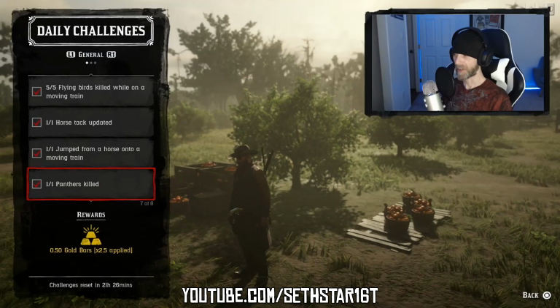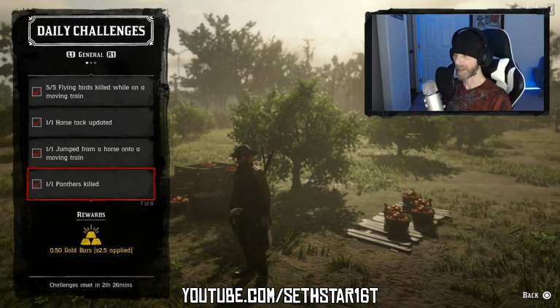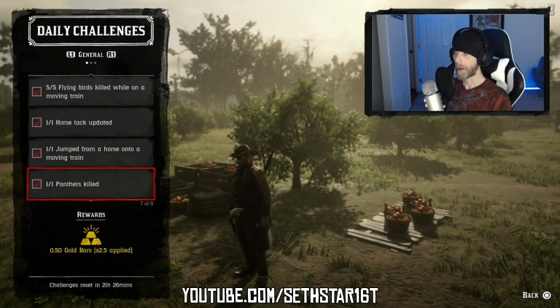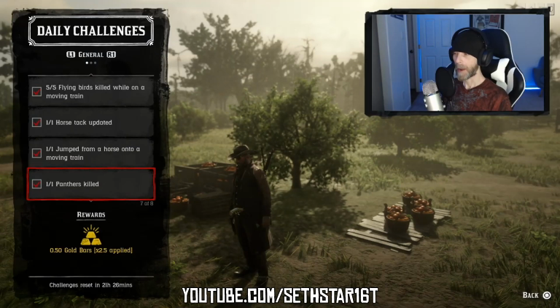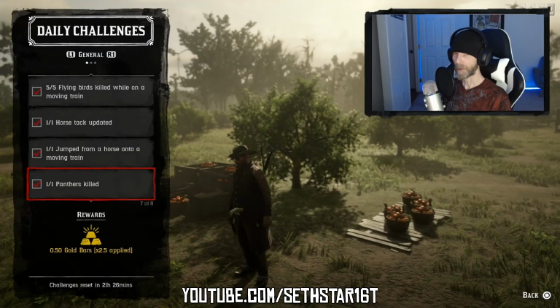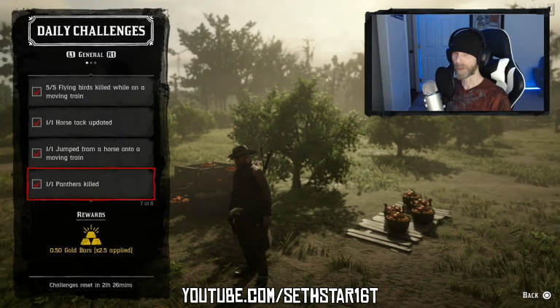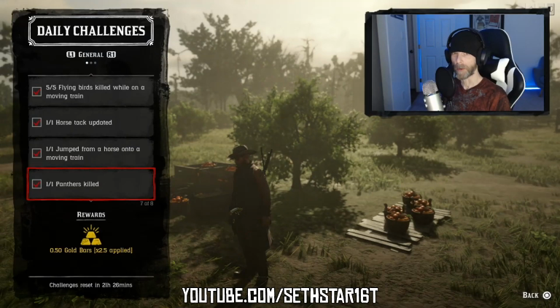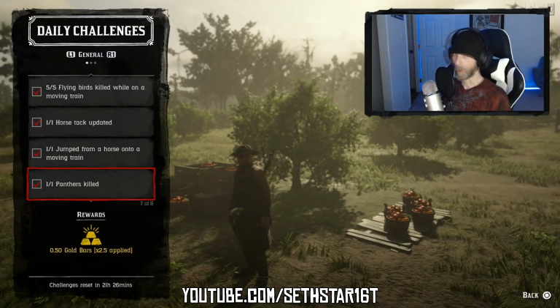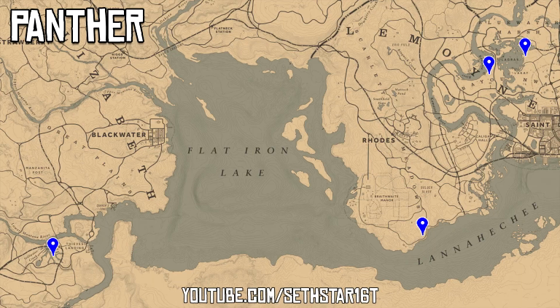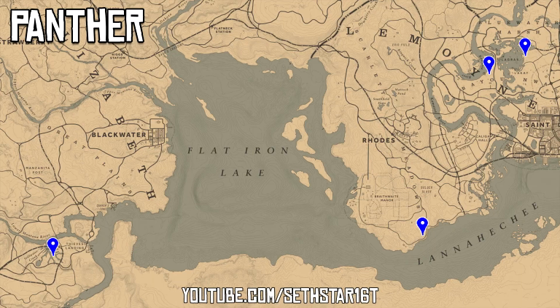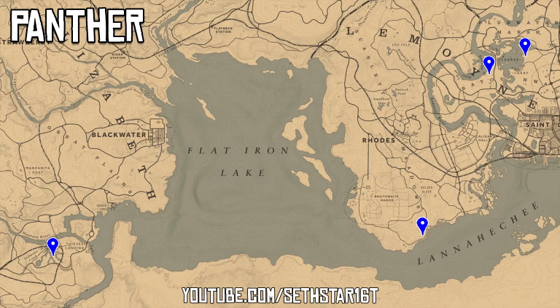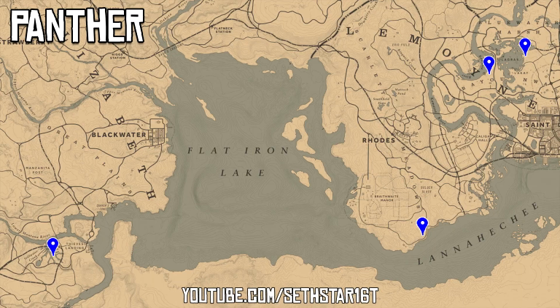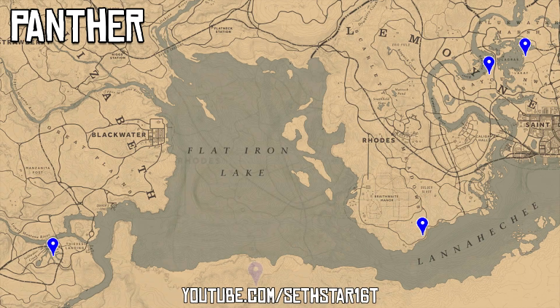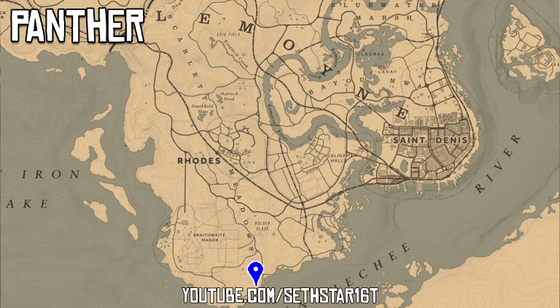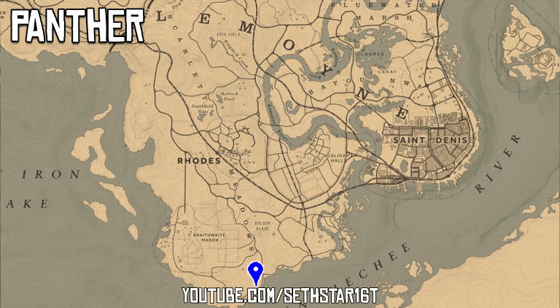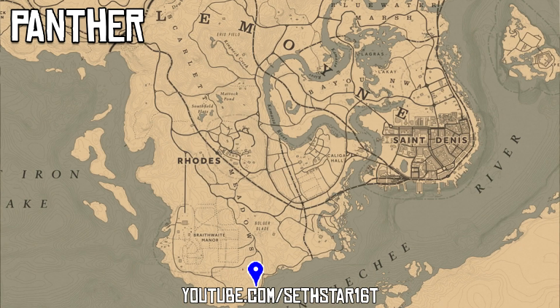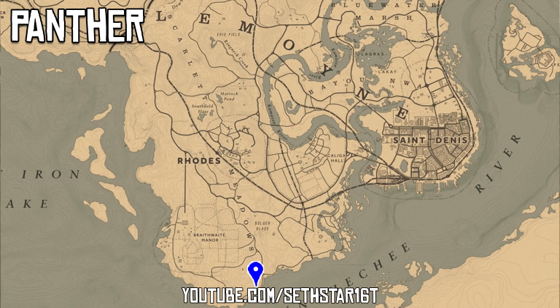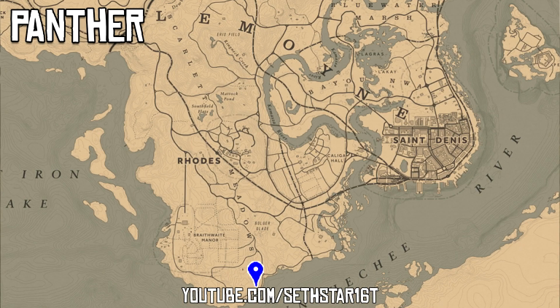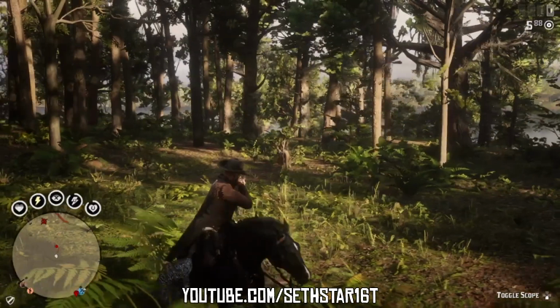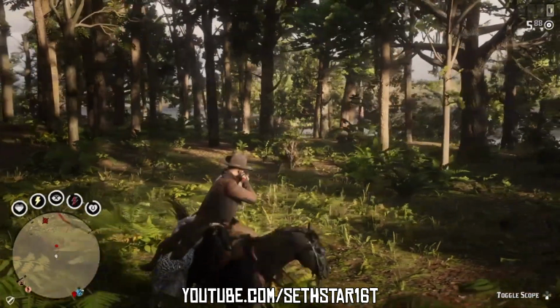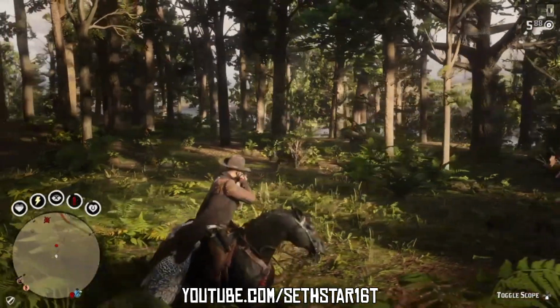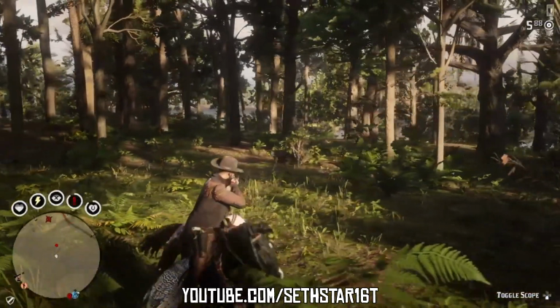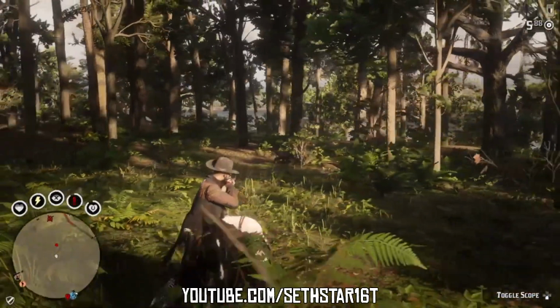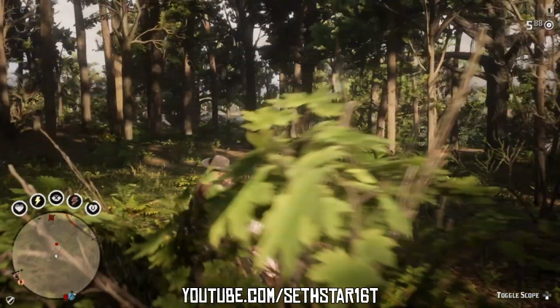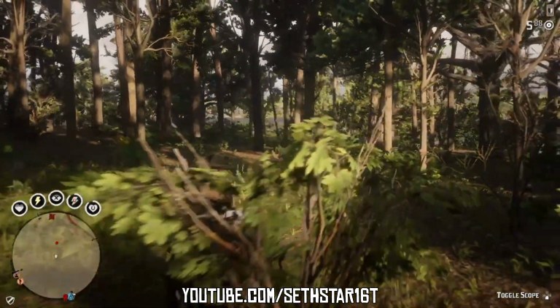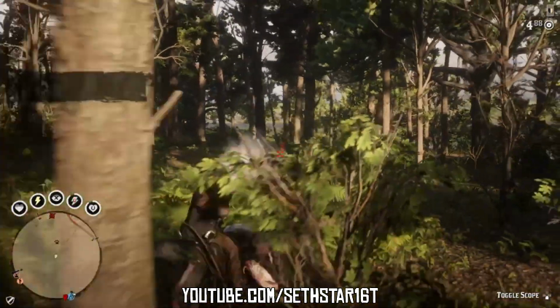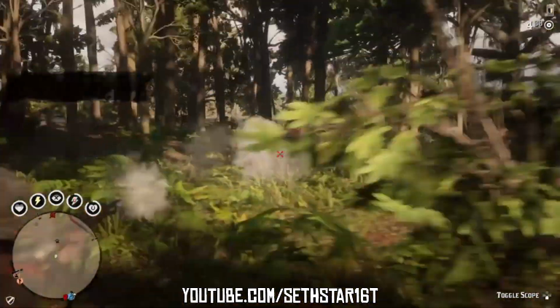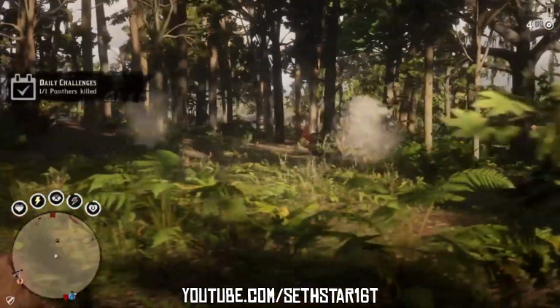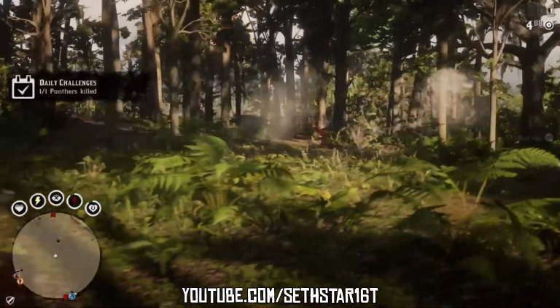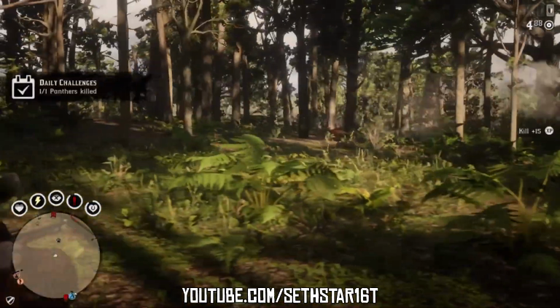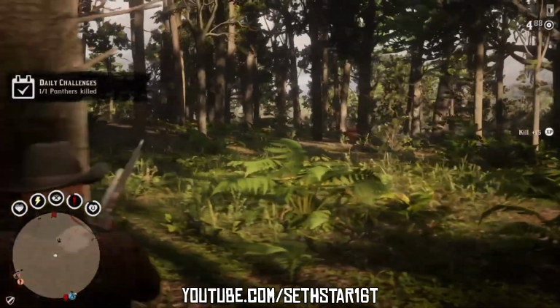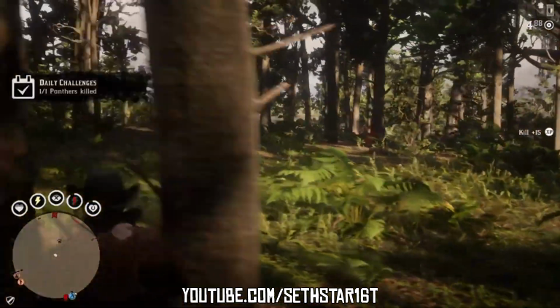Number 6: Panthers Killed. Locations are marked by the blue pinpoints. The most consistent spot for me is south of Braithwaite Manor.